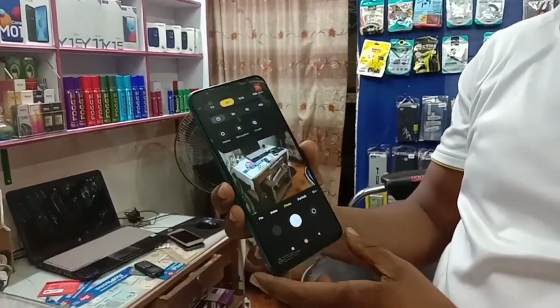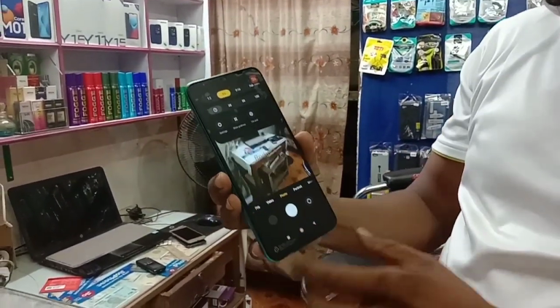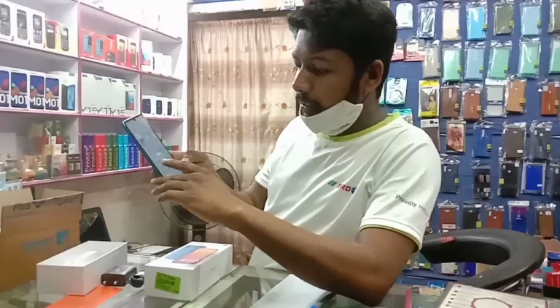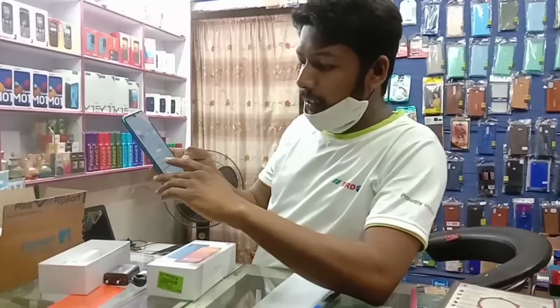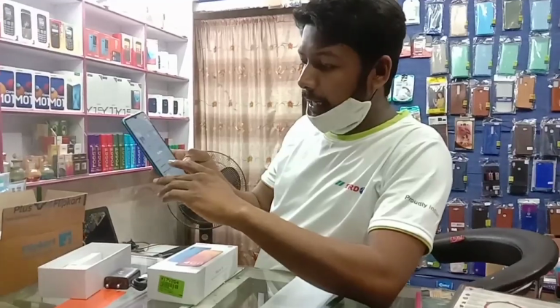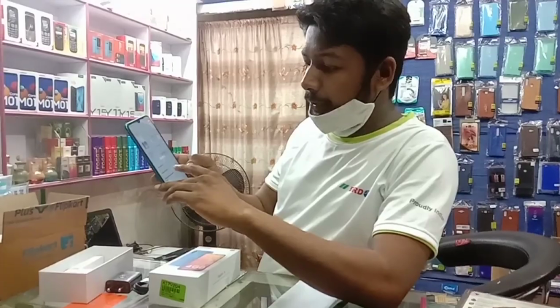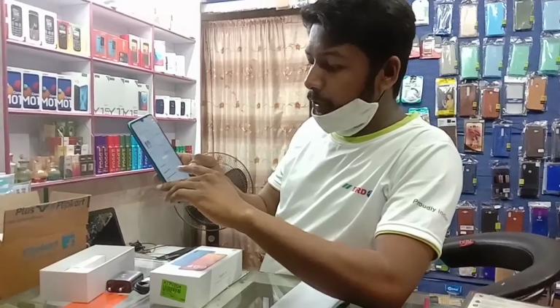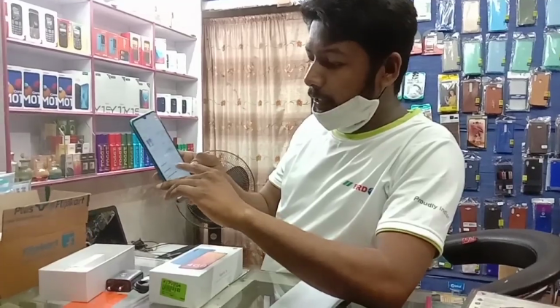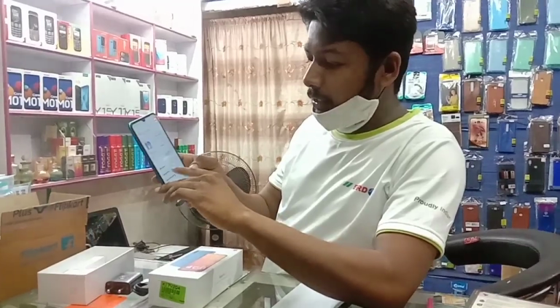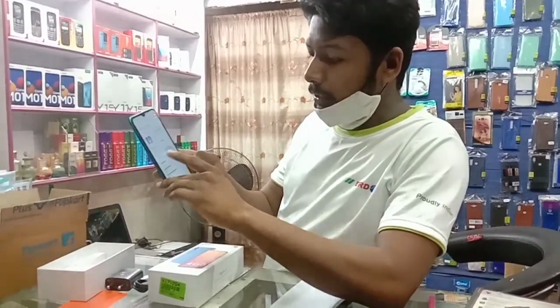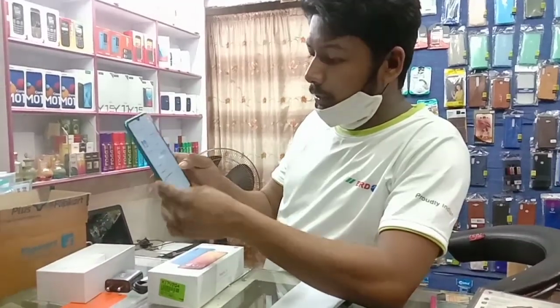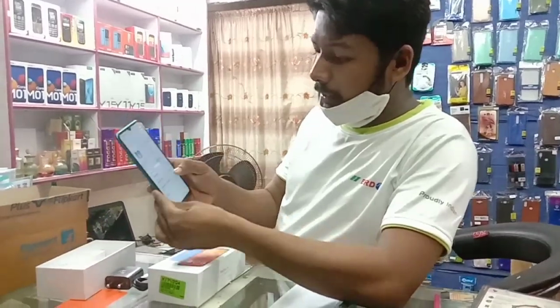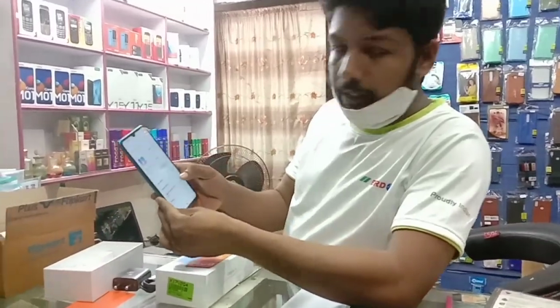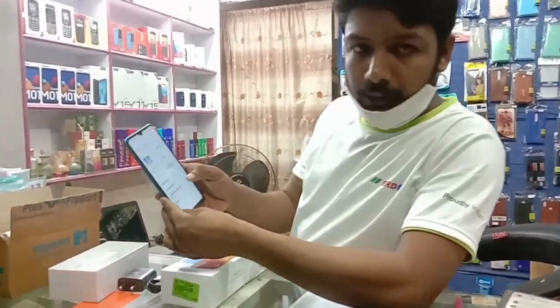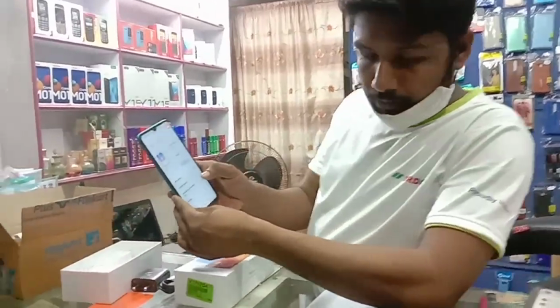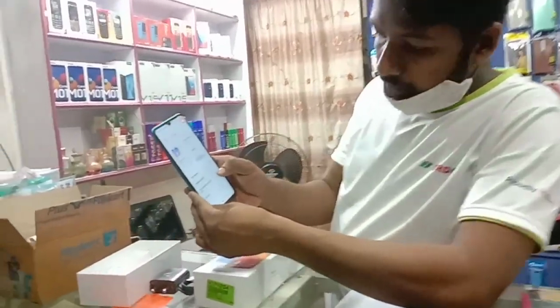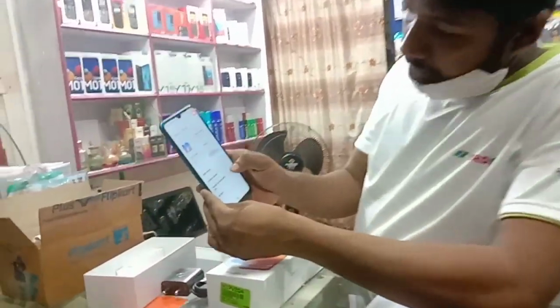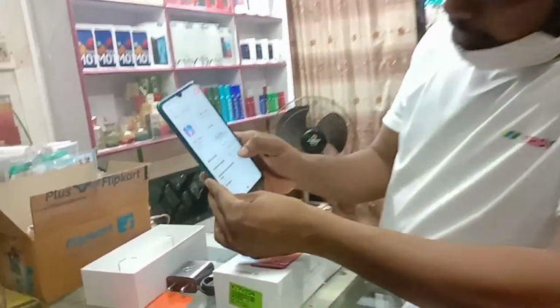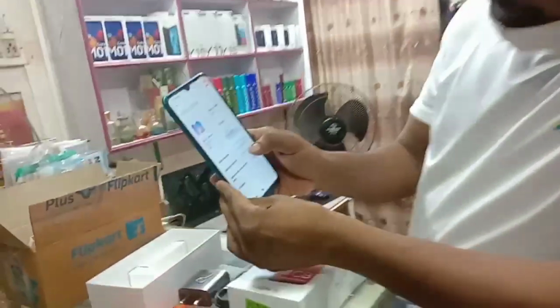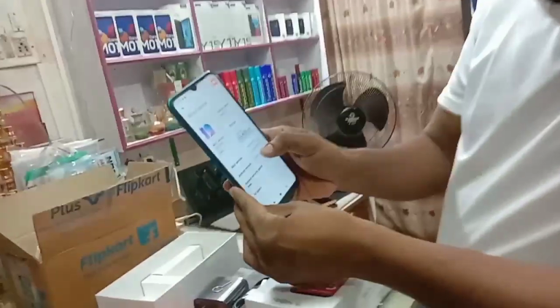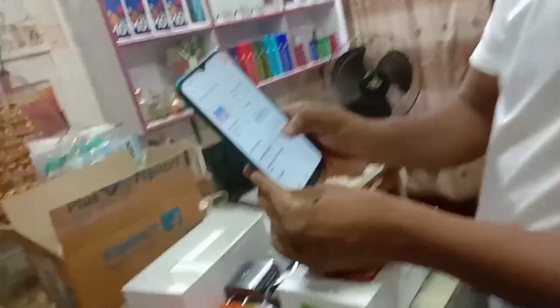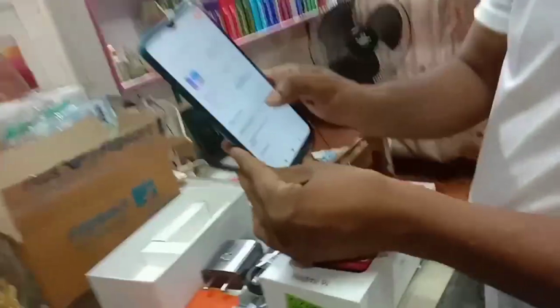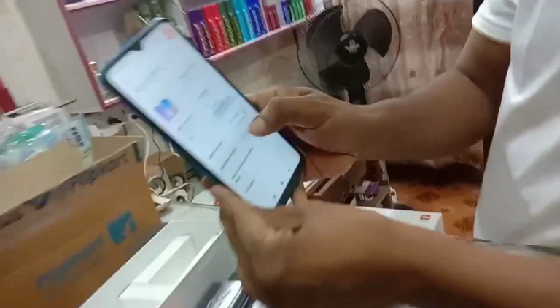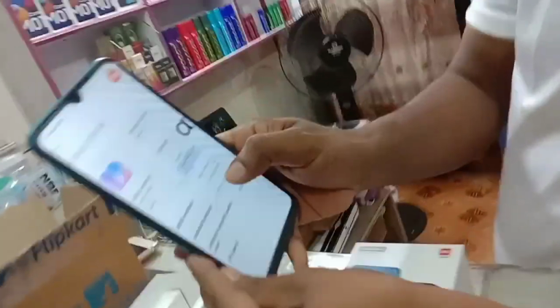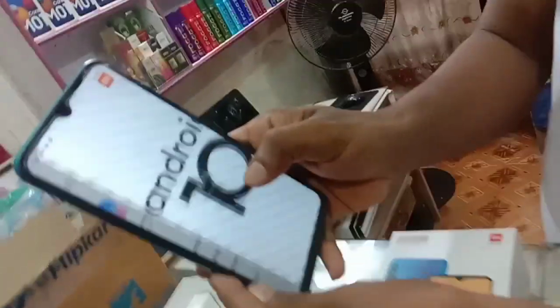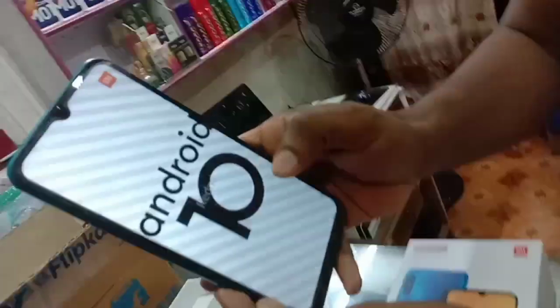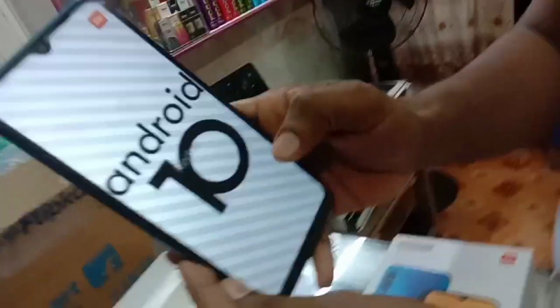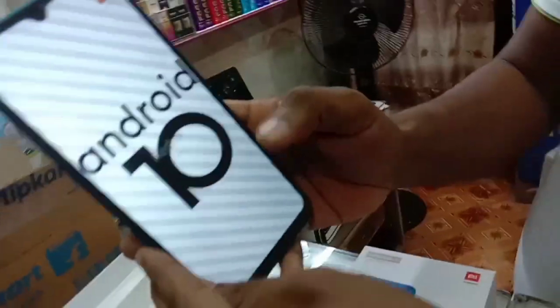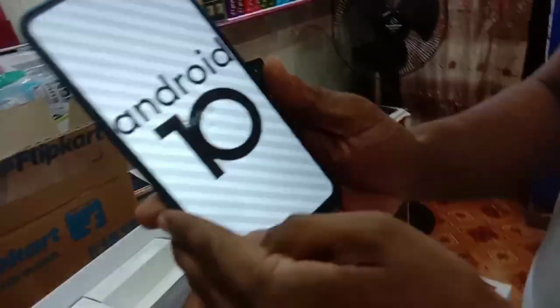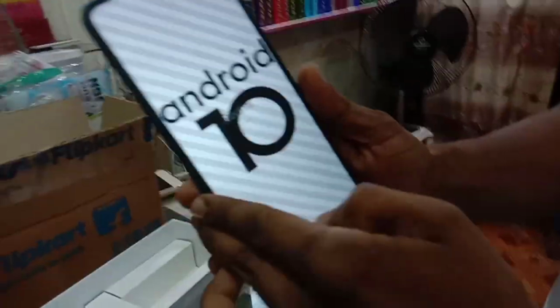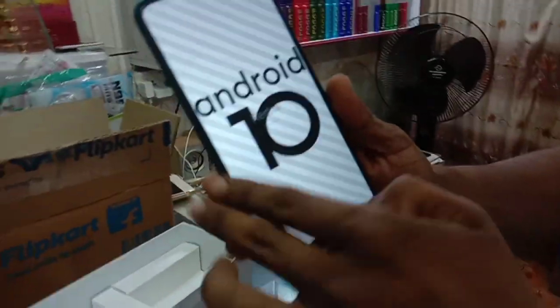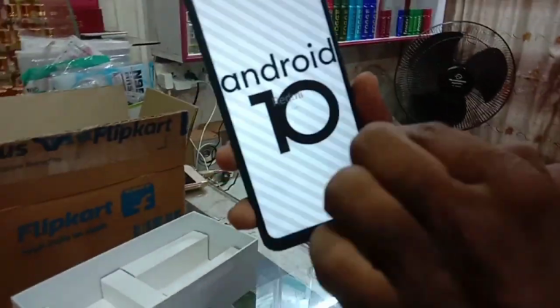This is the Android version — I'm going to check out Android 10.